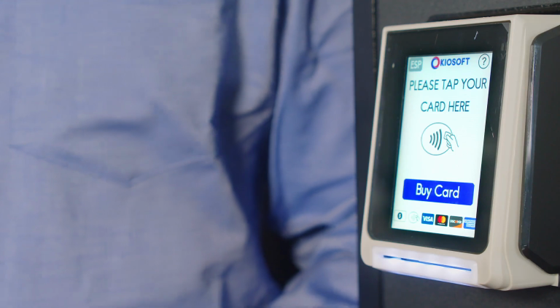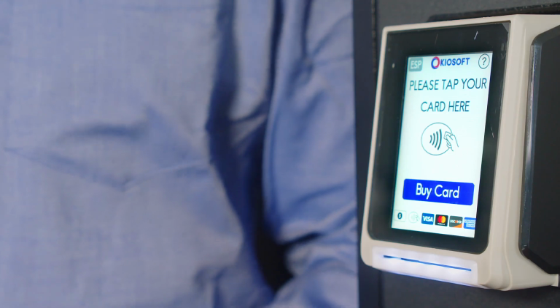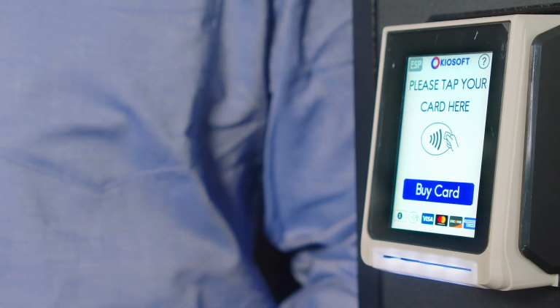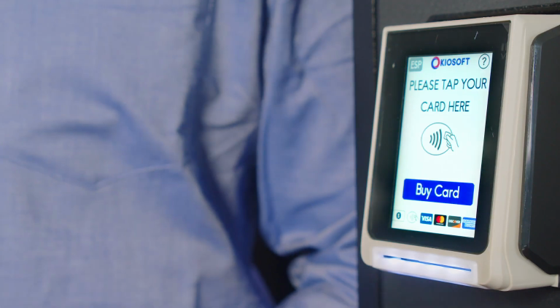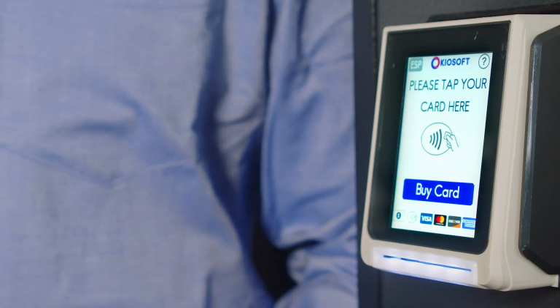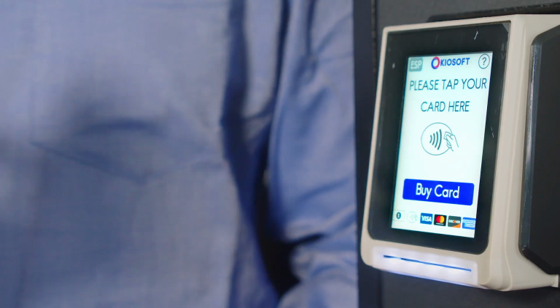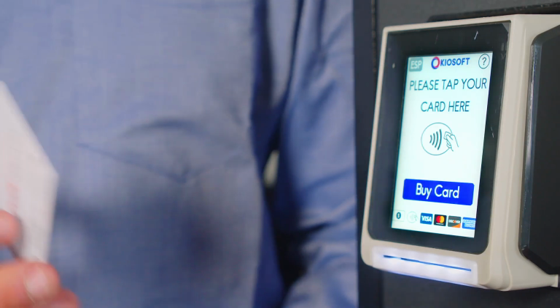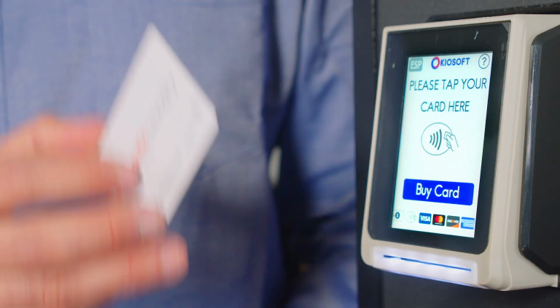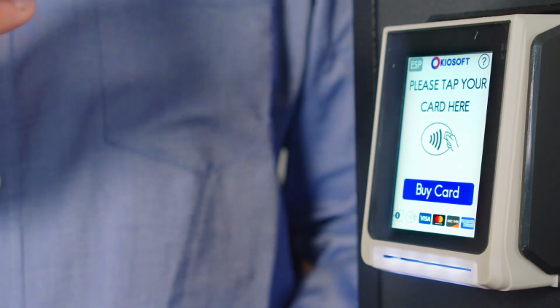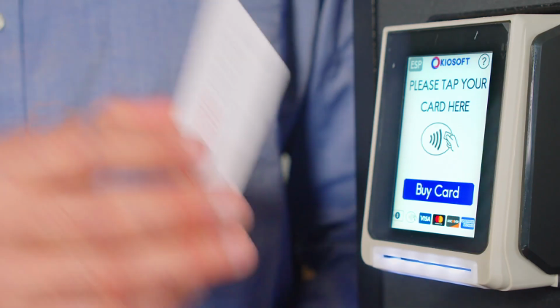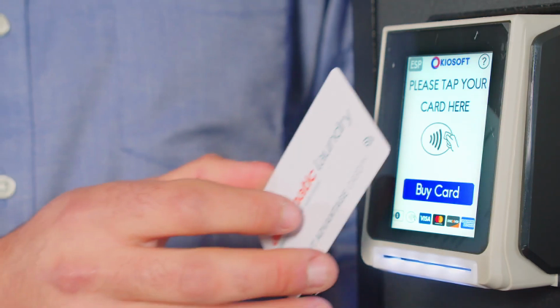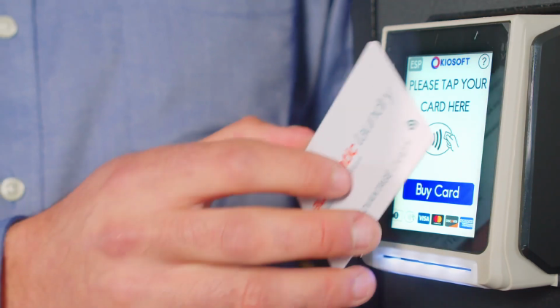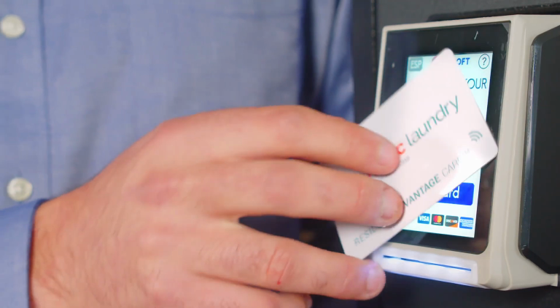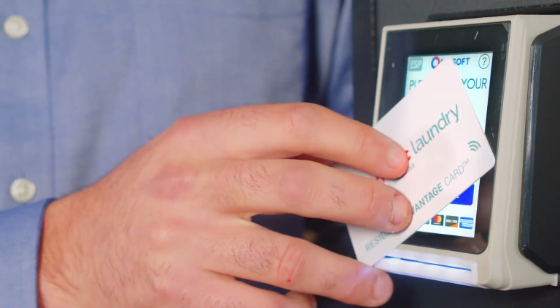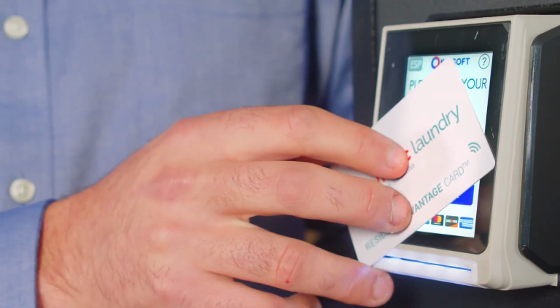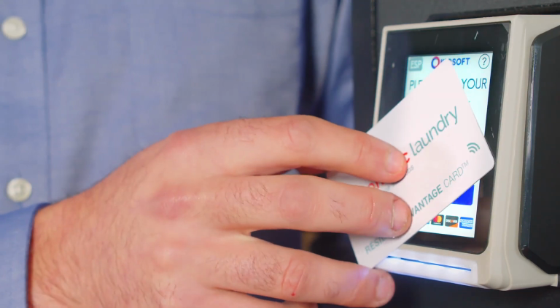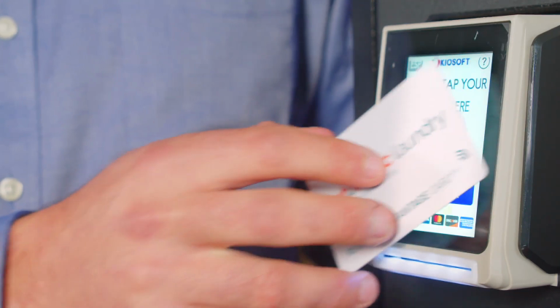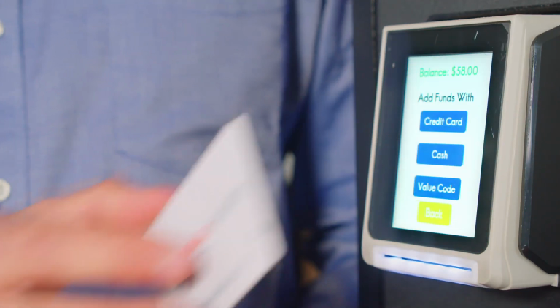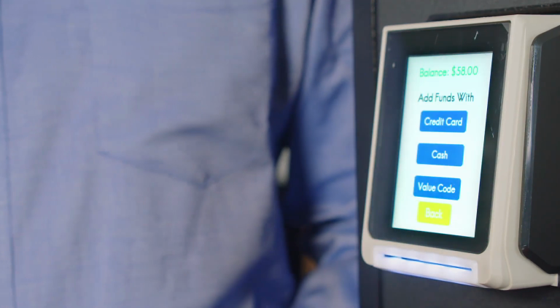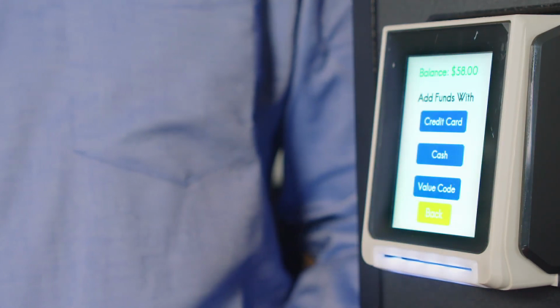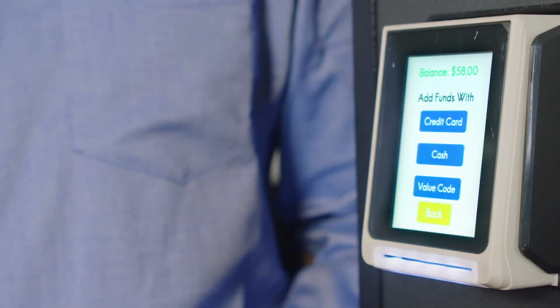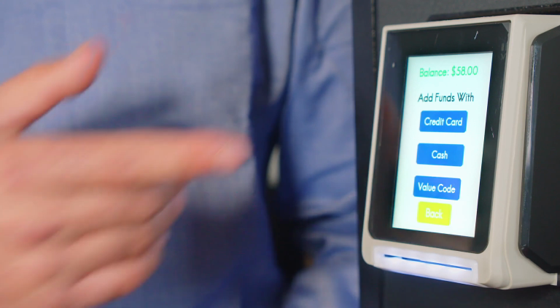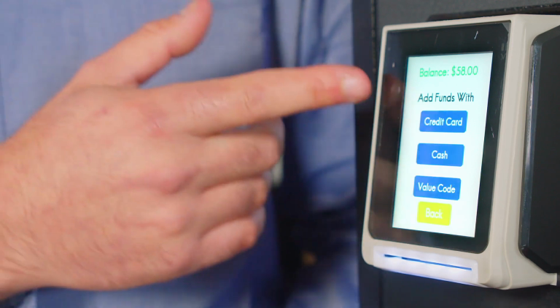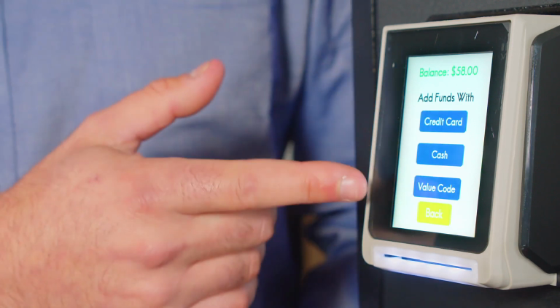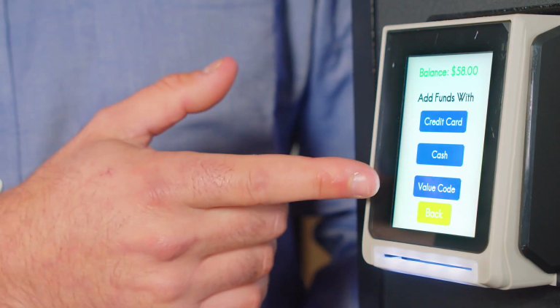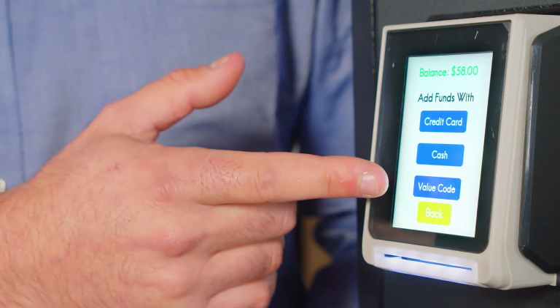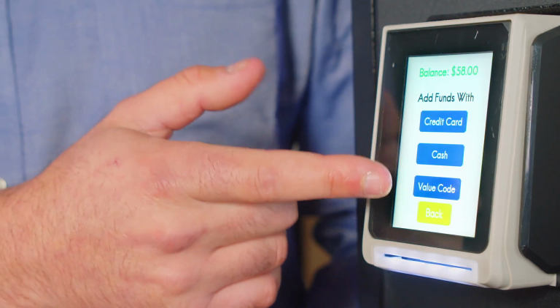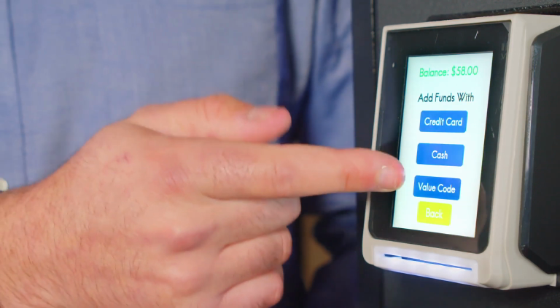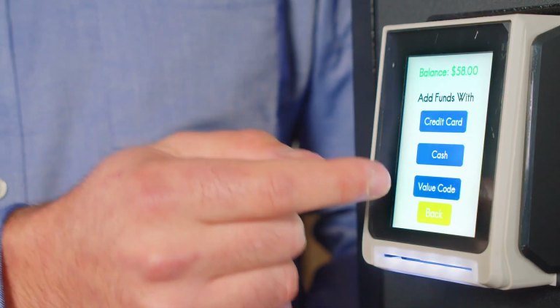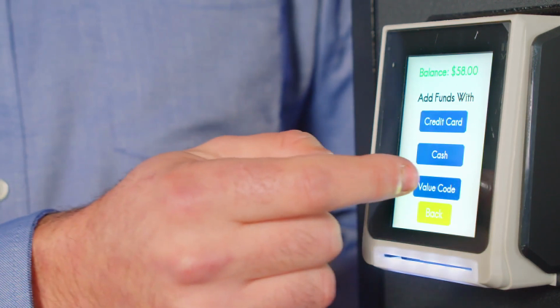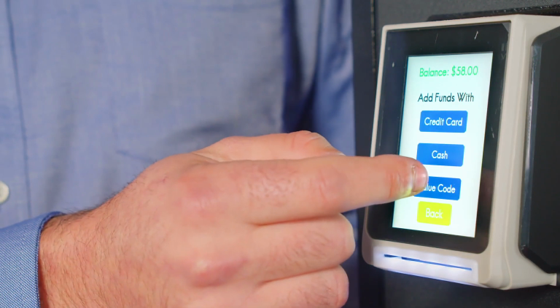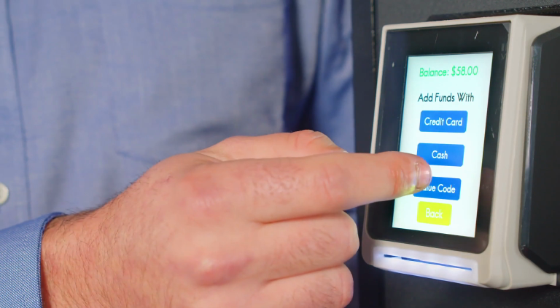First step, tap your card on the reader. From here we will select the value code option.